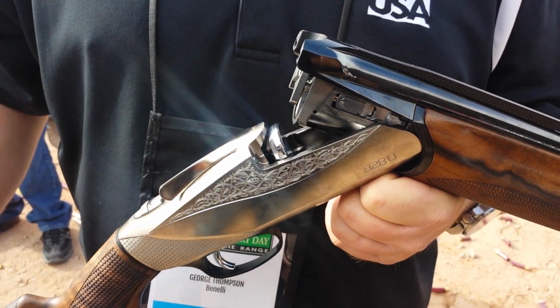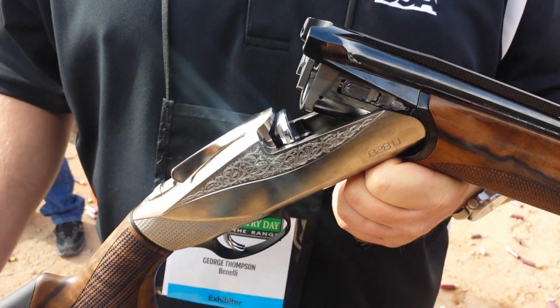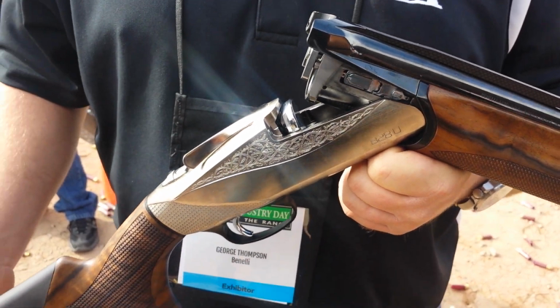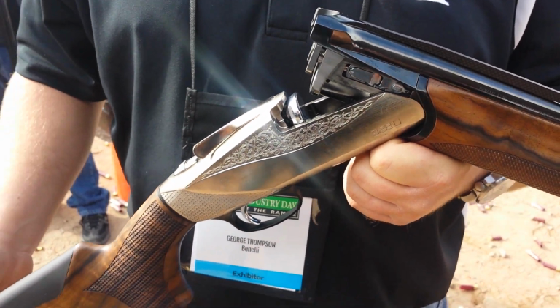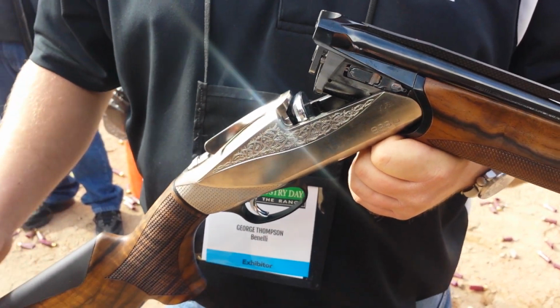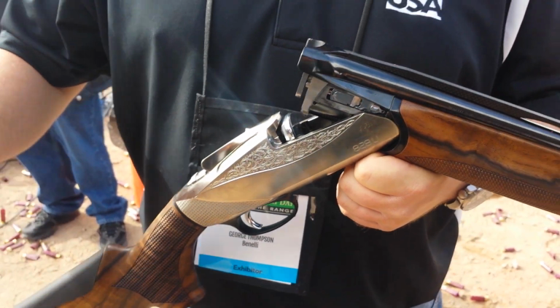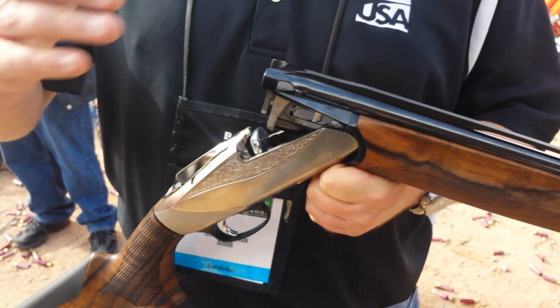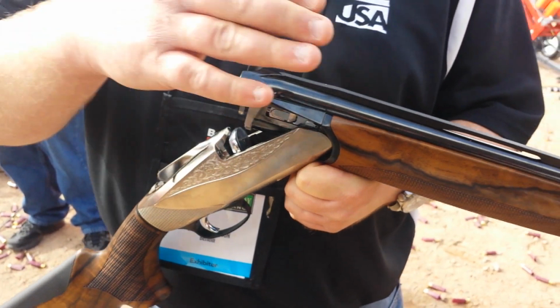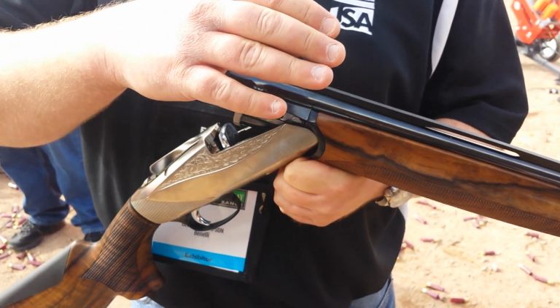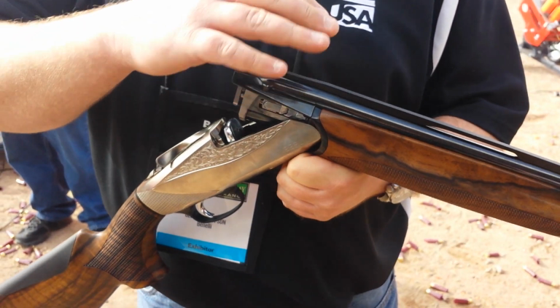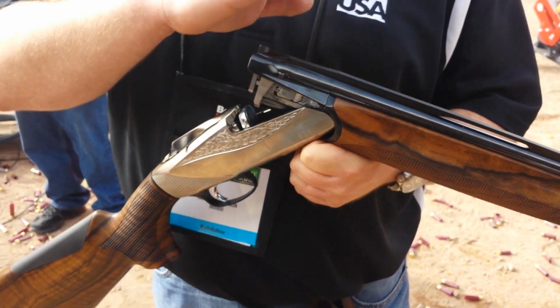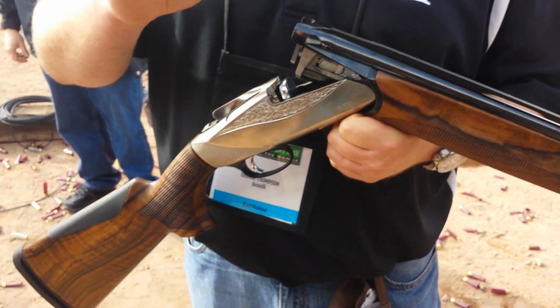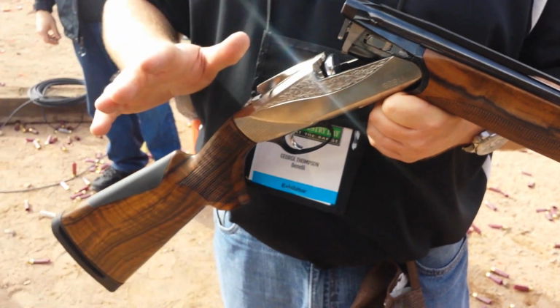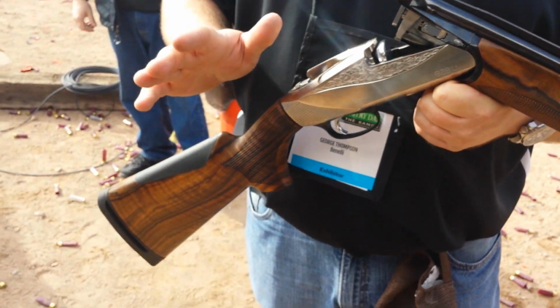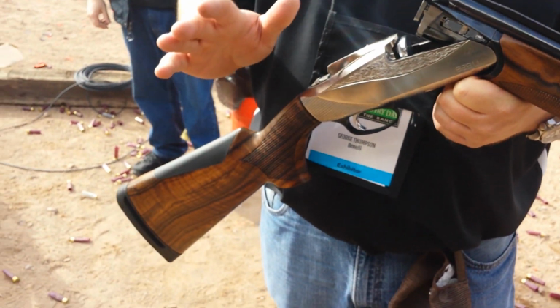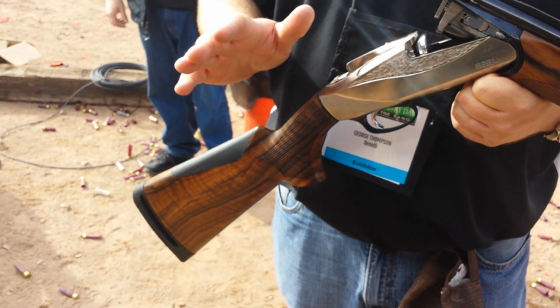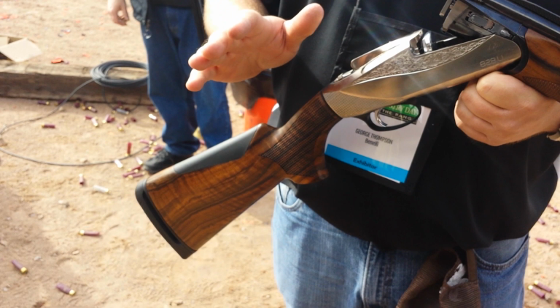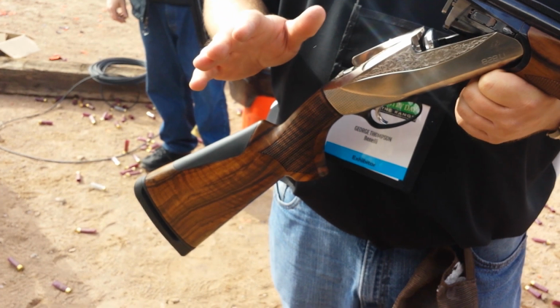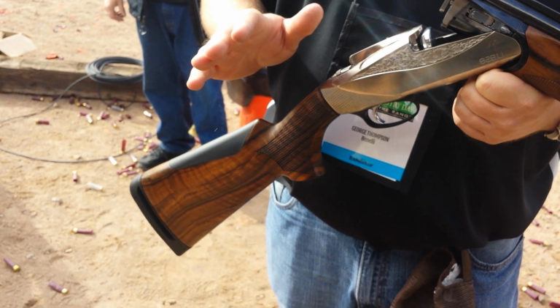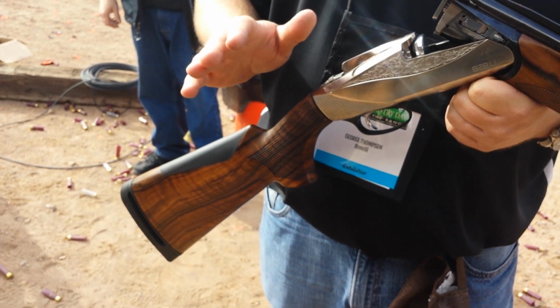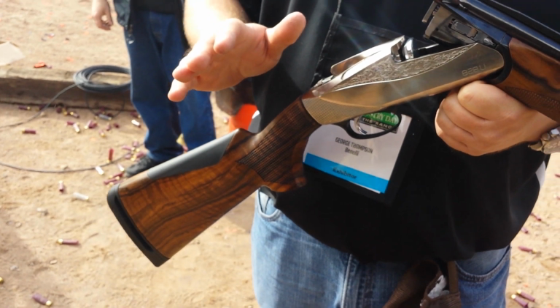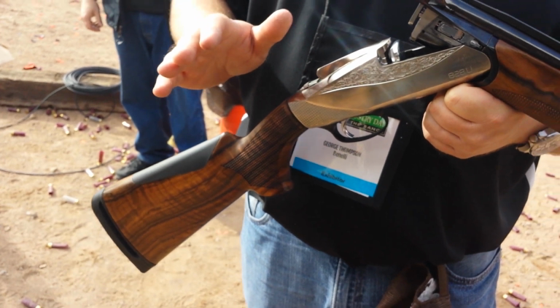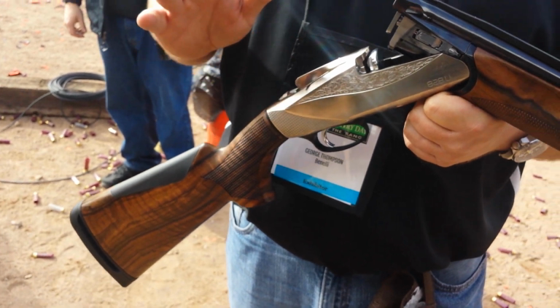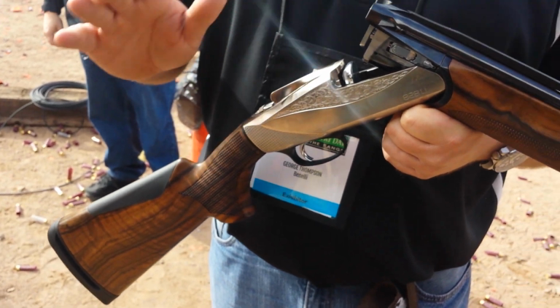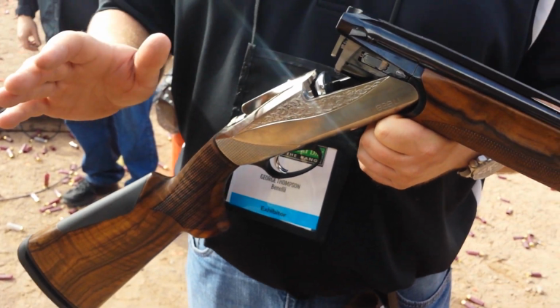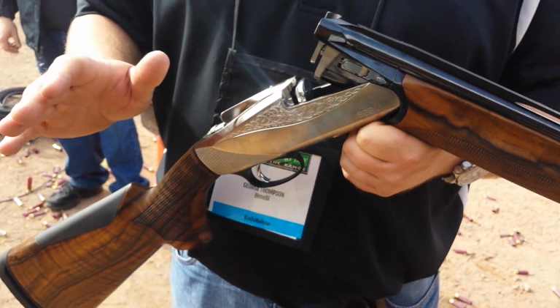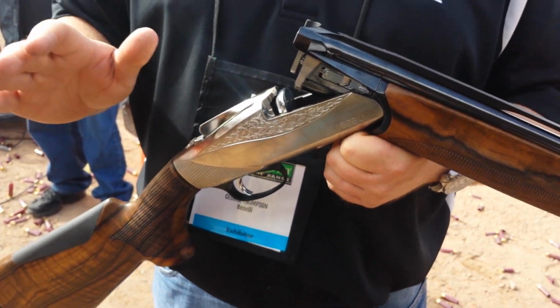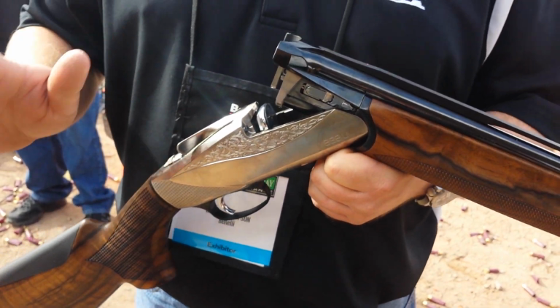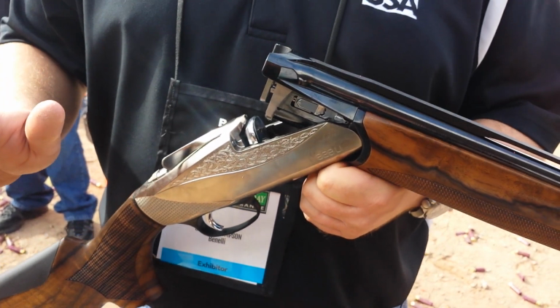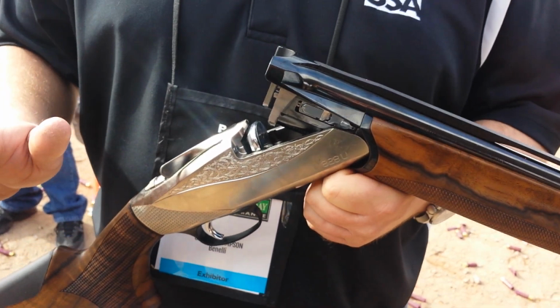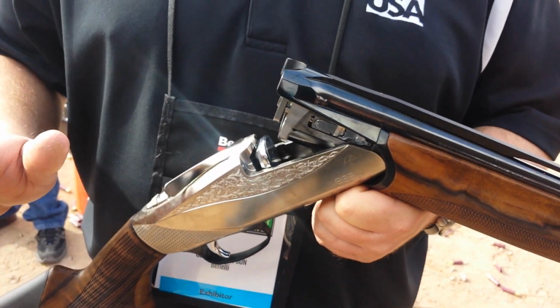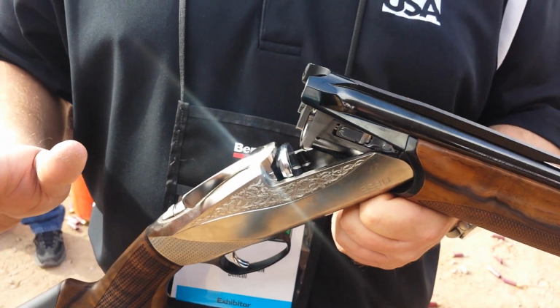From recoil pad to muzzle, there's nothing about this gun that hasn't been redesigned and improved on.